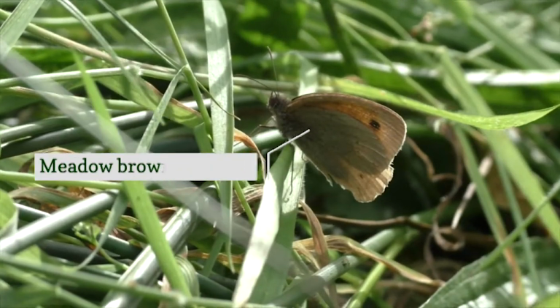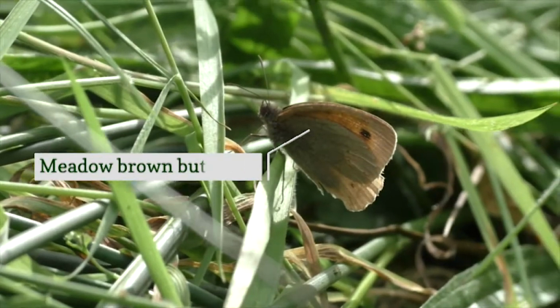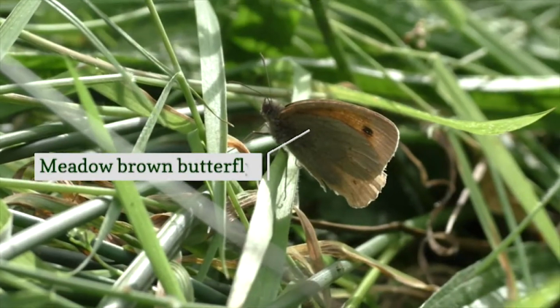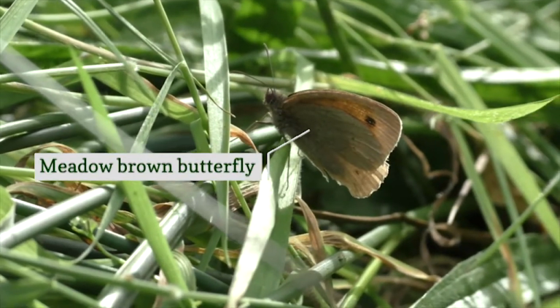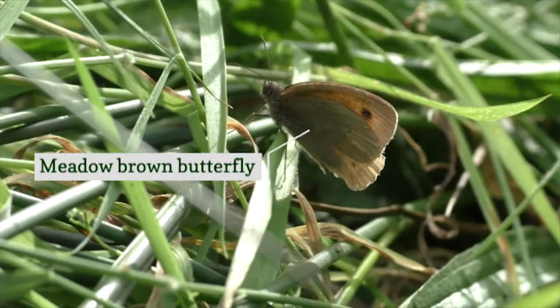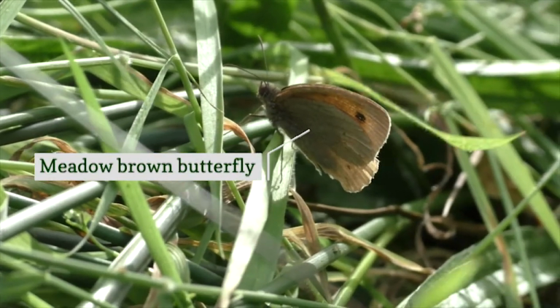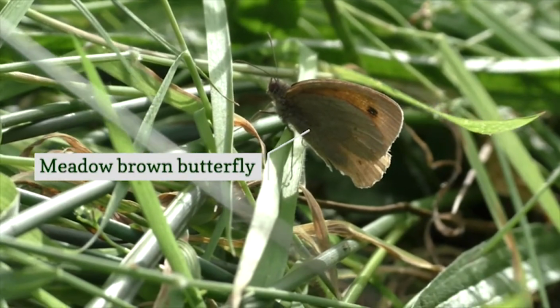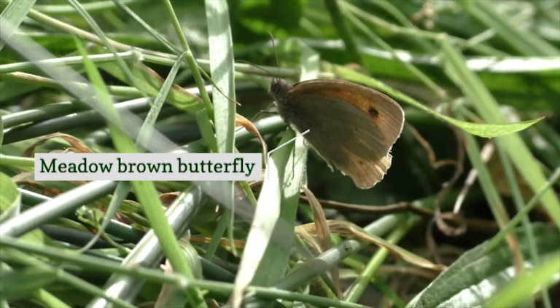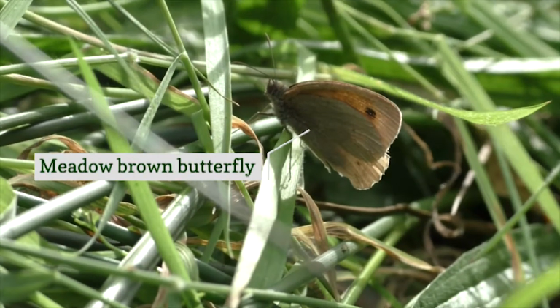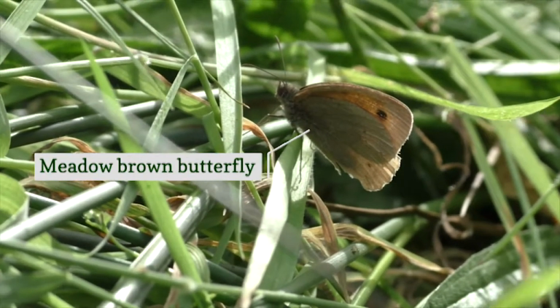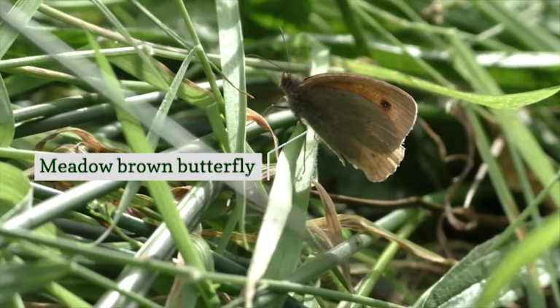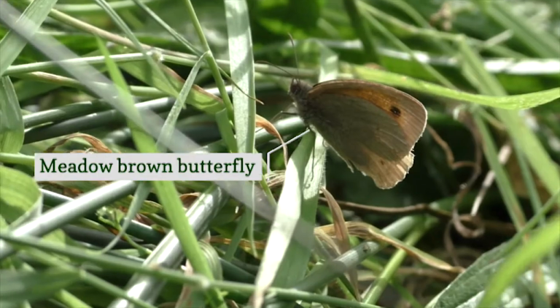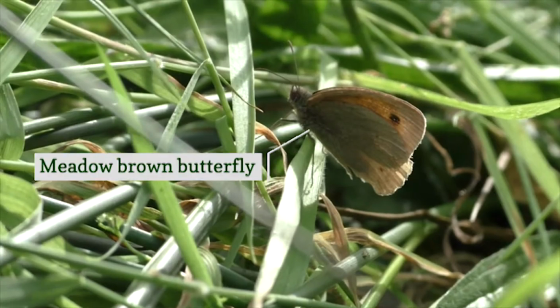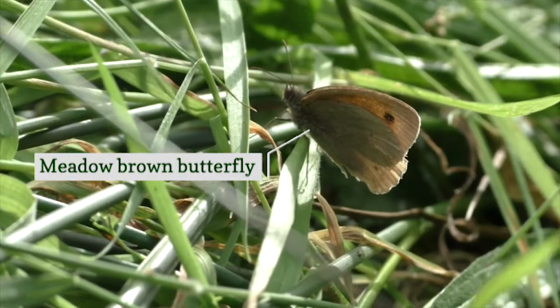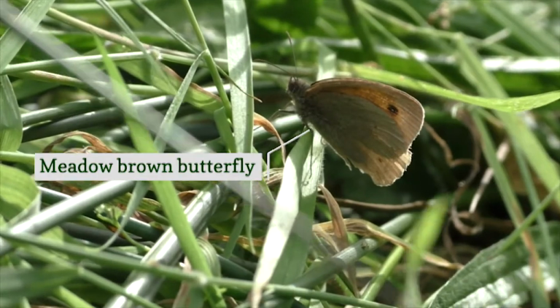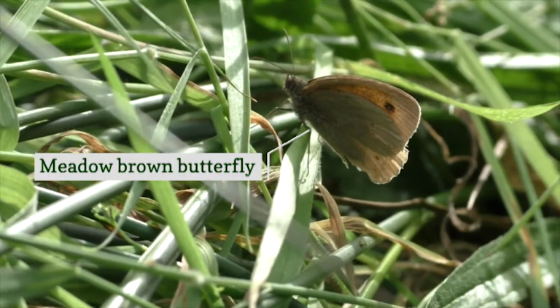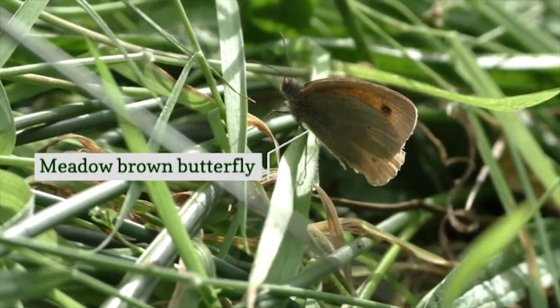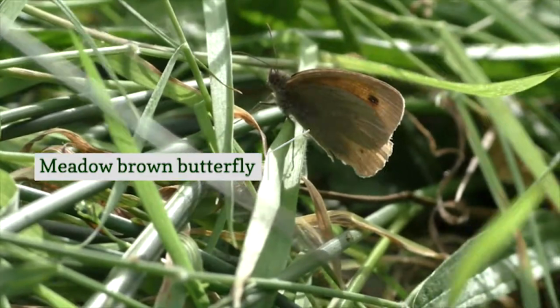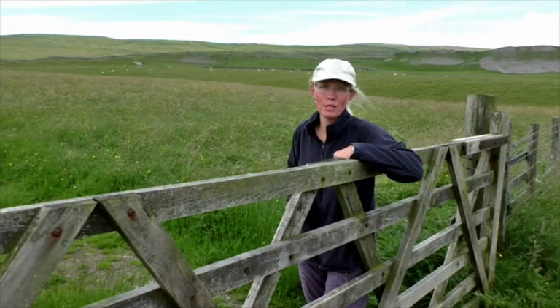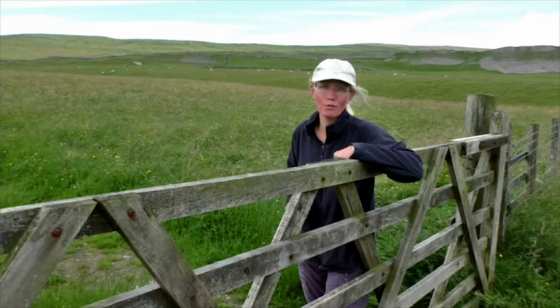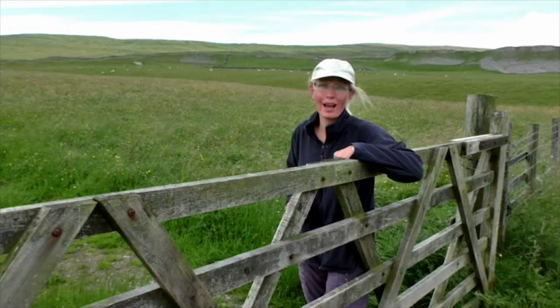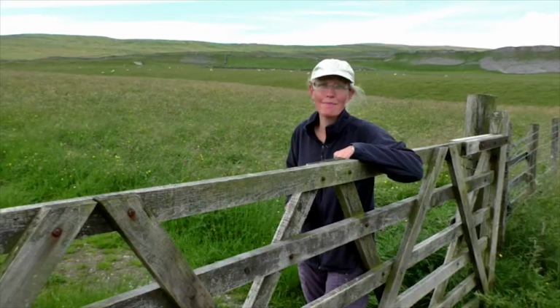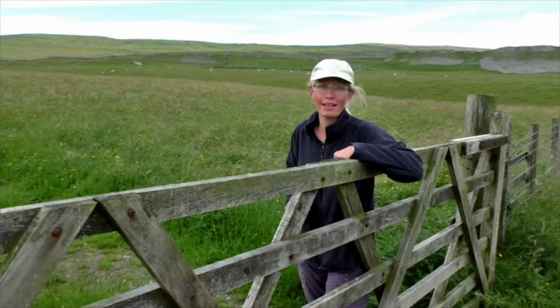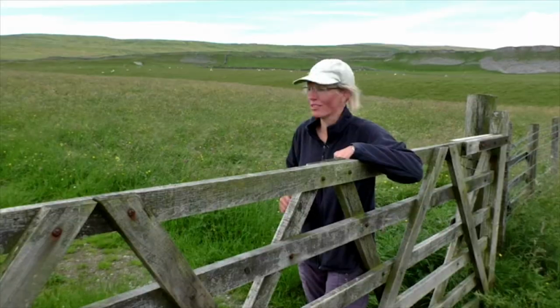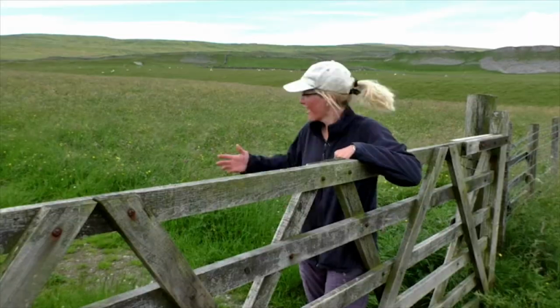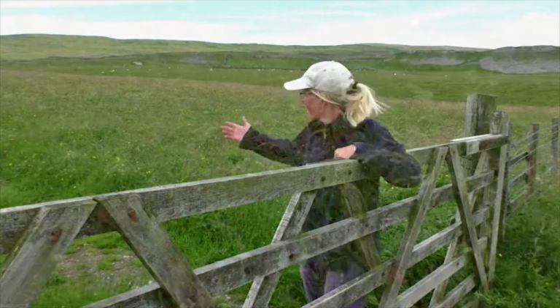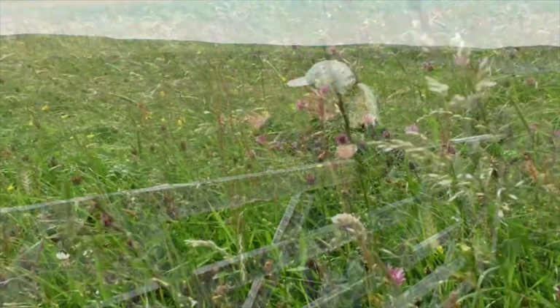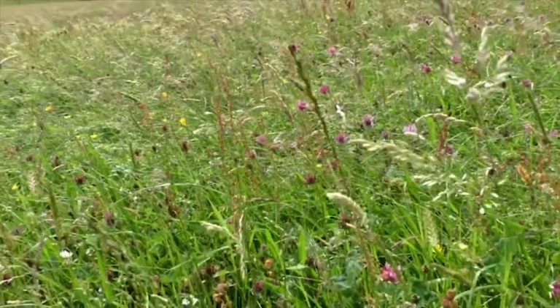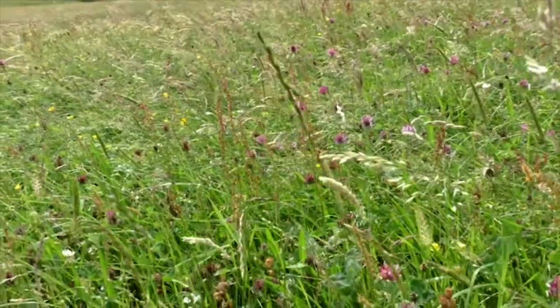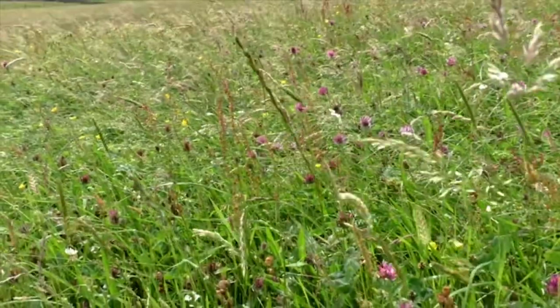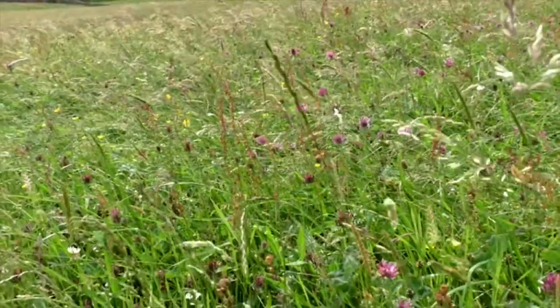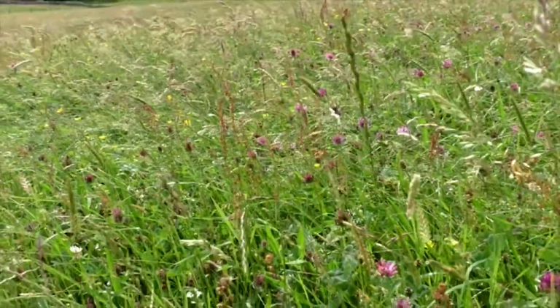In the last 70 years, 97% of beautiful hay meadows like this have been lost.